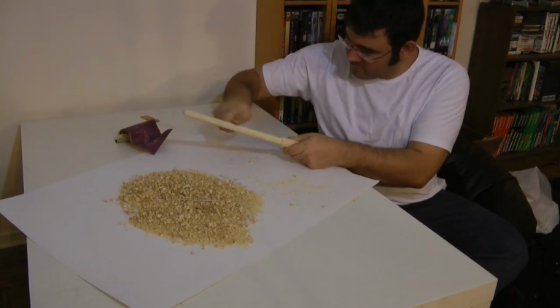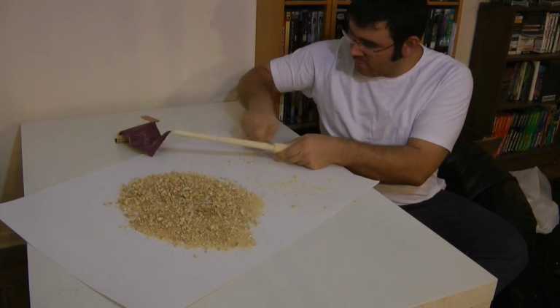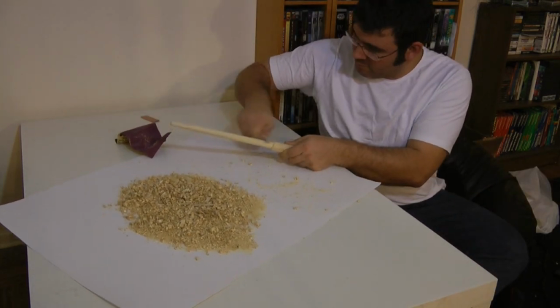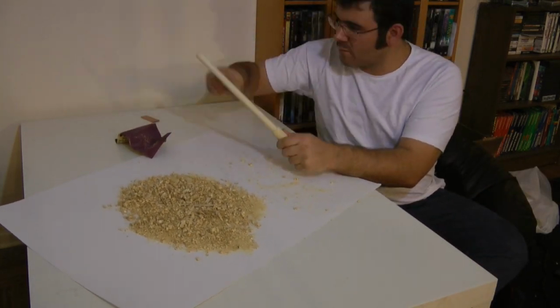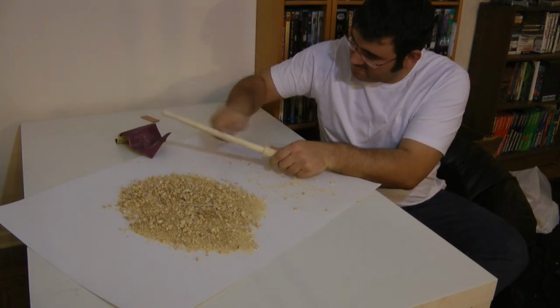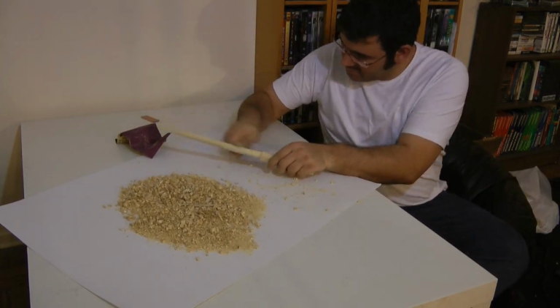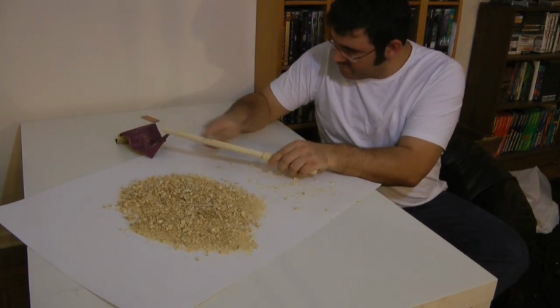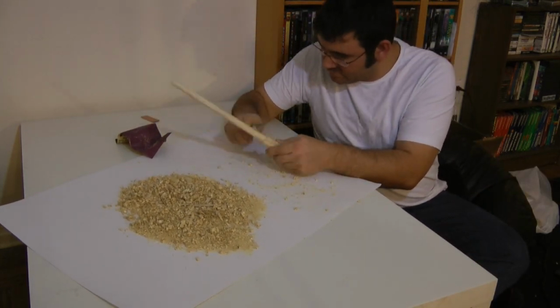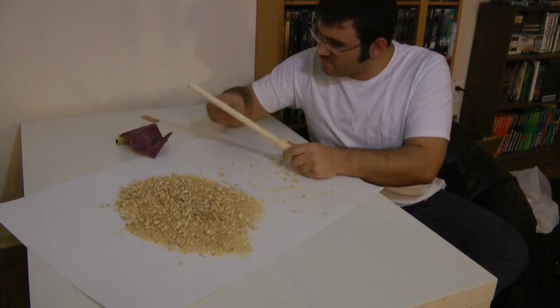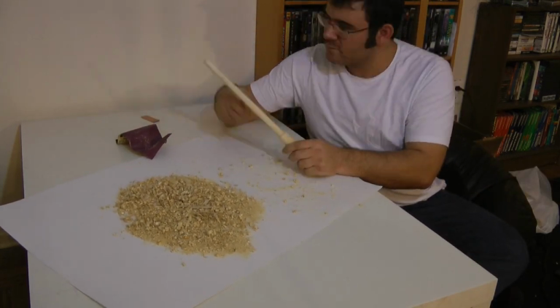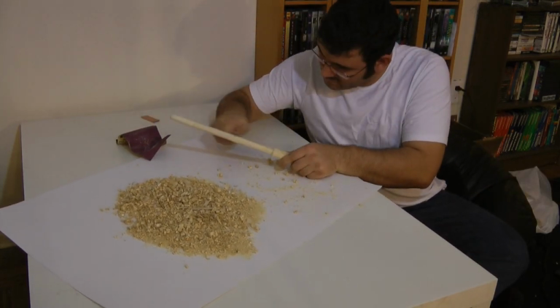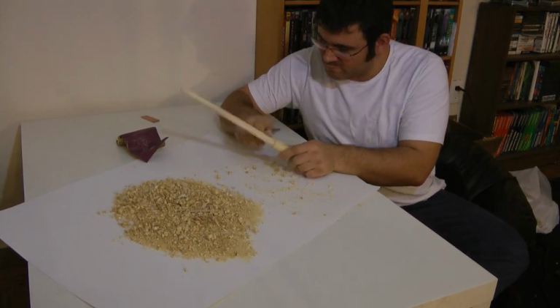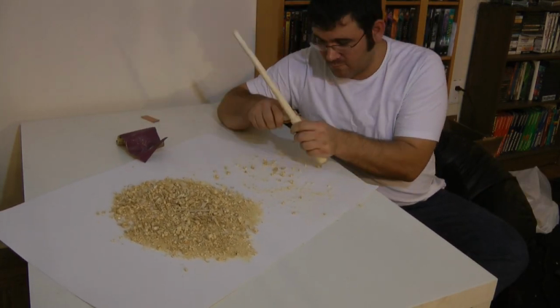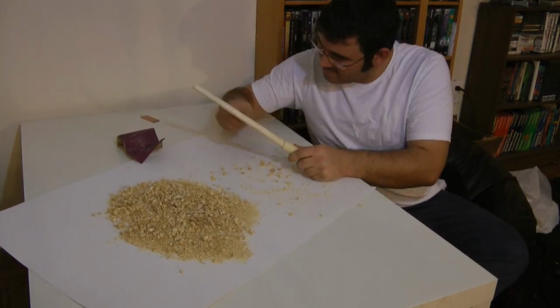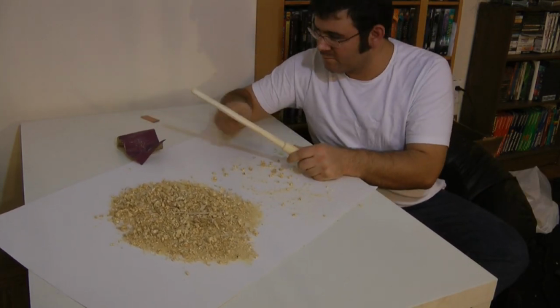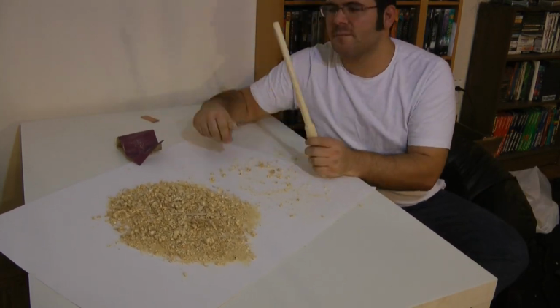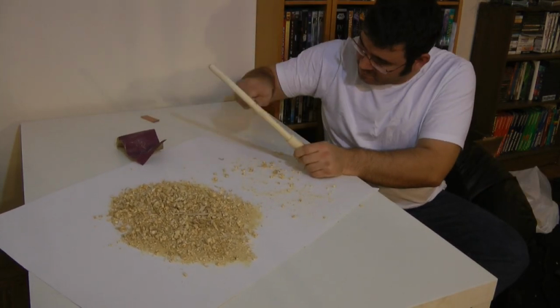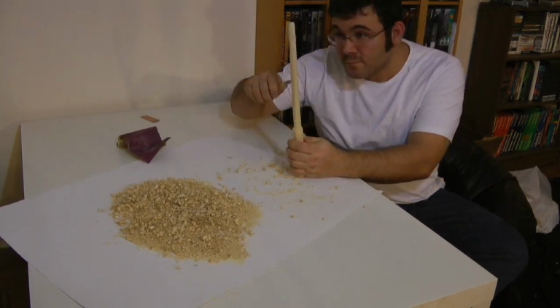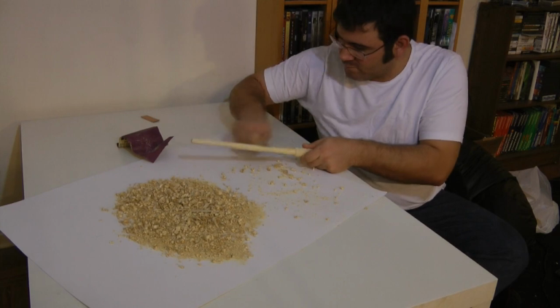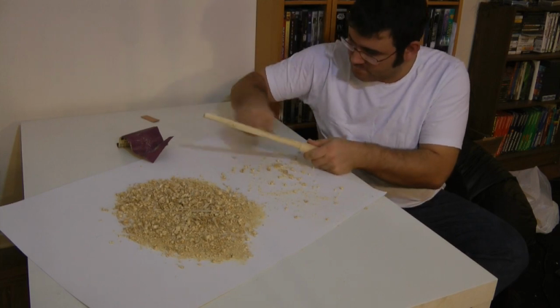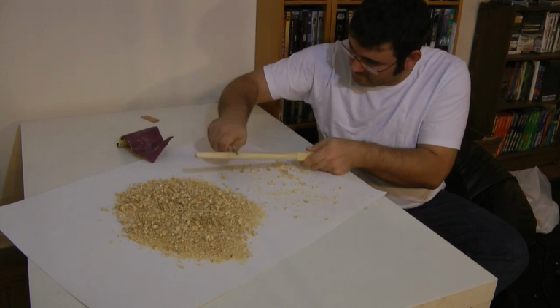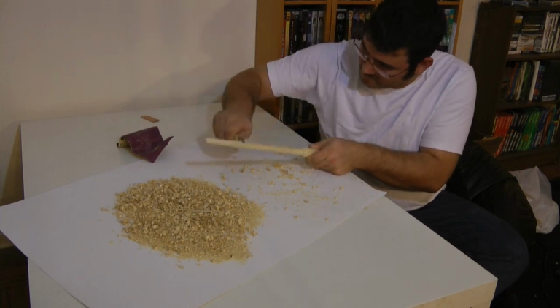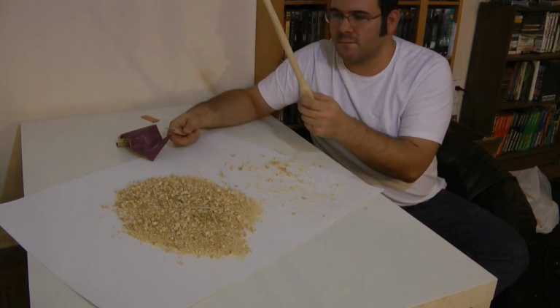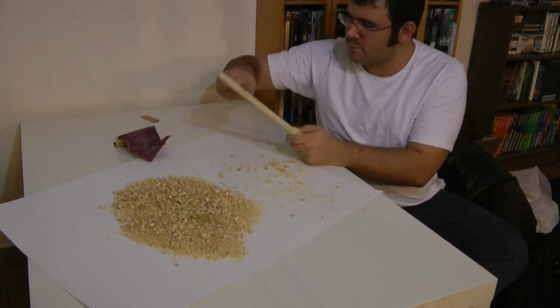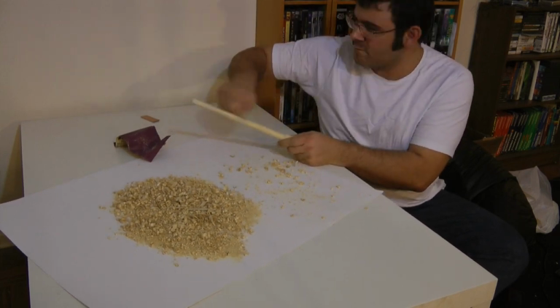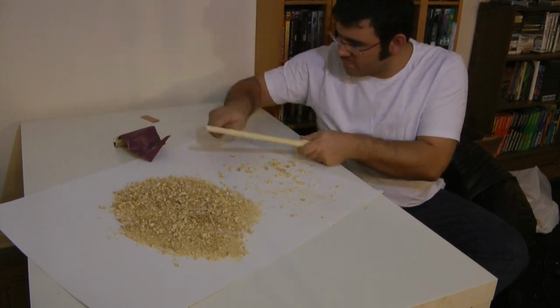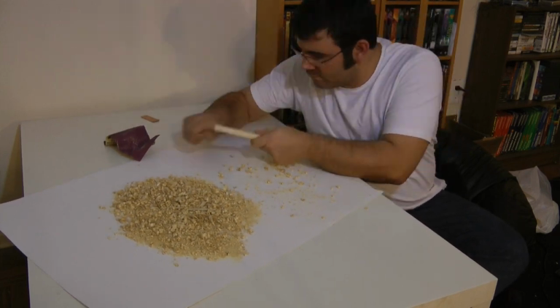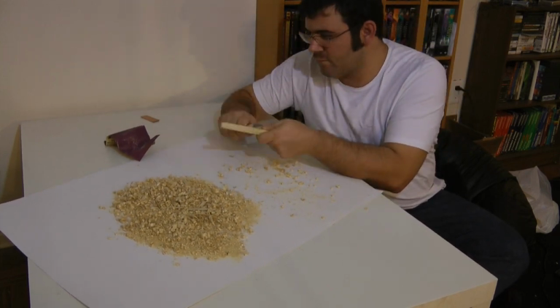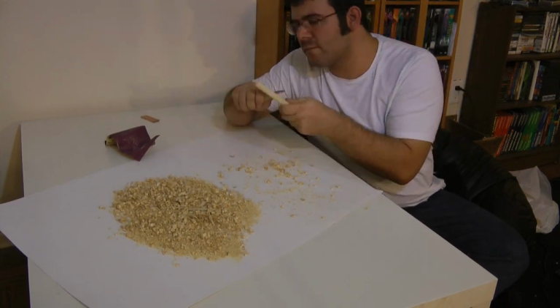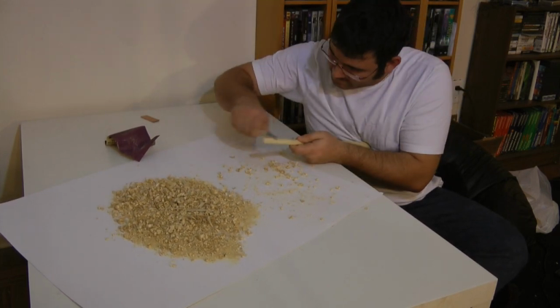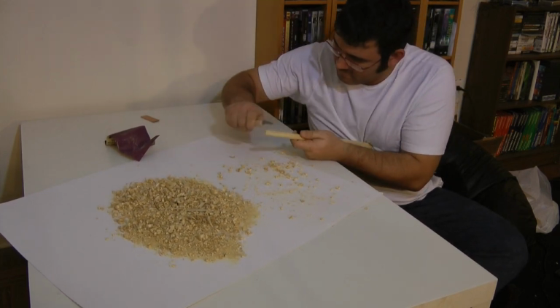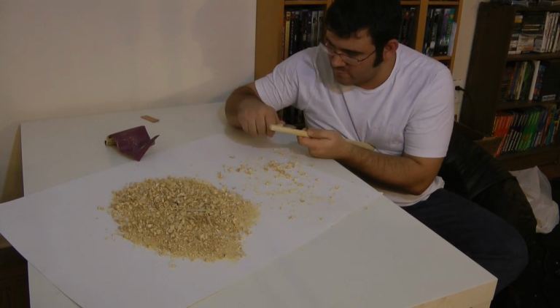At this point, you will want to sand your wand. I forgot, so I ended up having to do it after a layer of stain. Definitely wouldn't advise that.